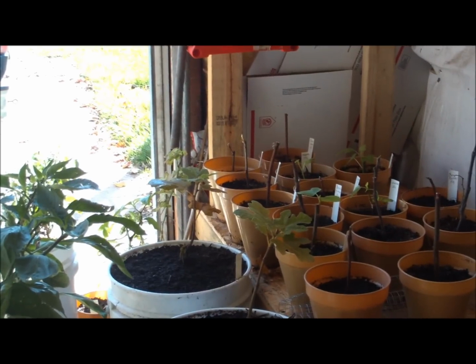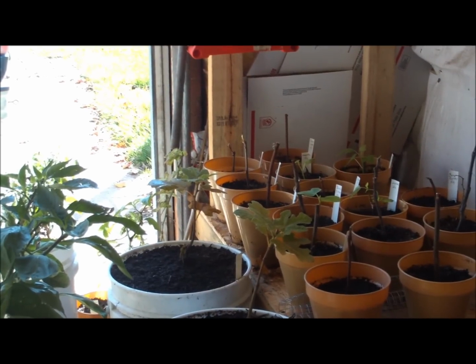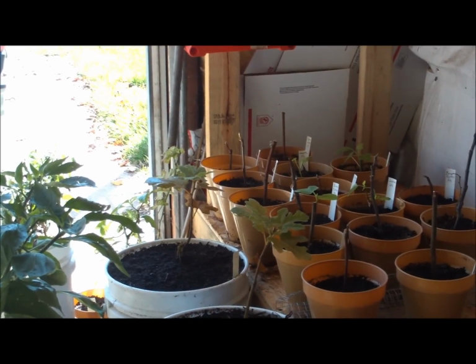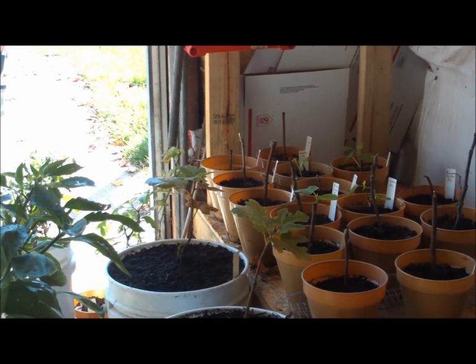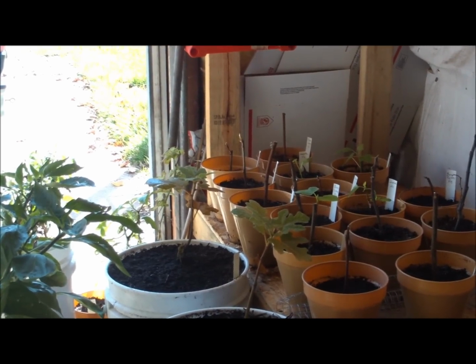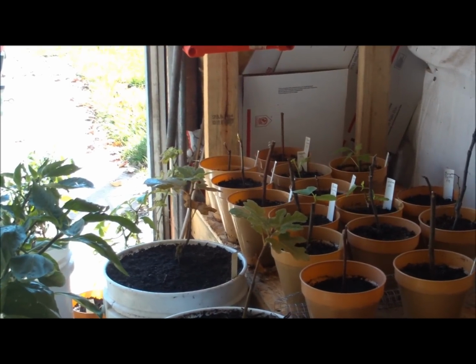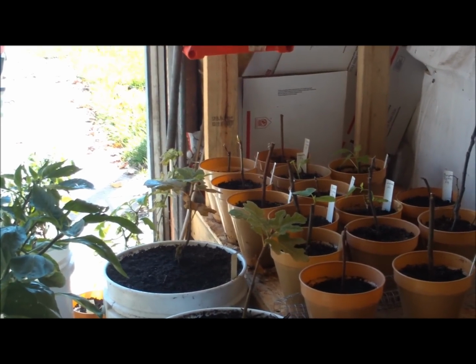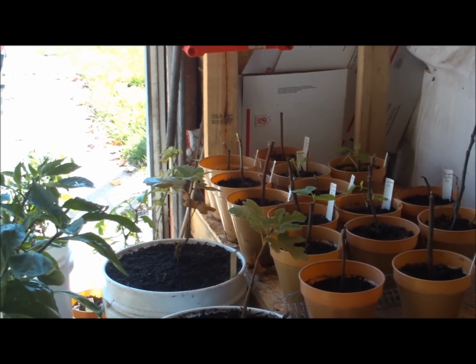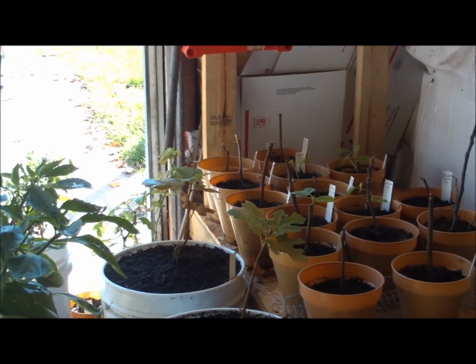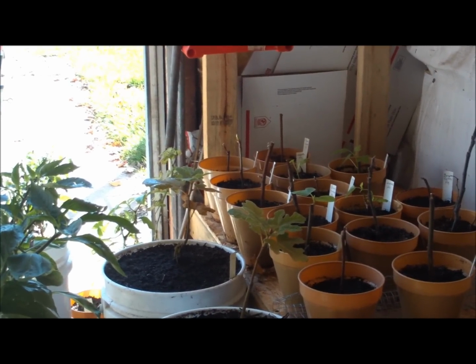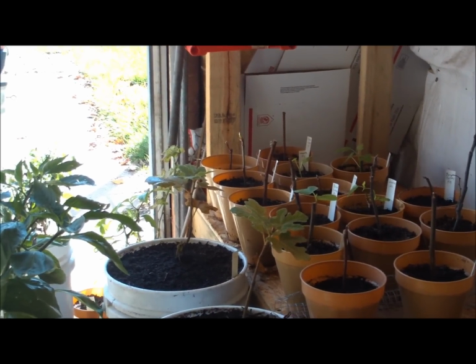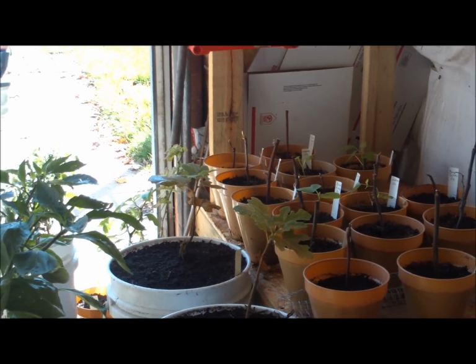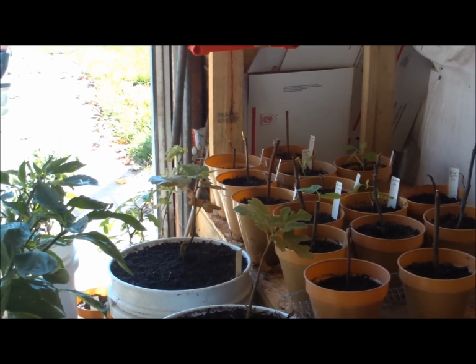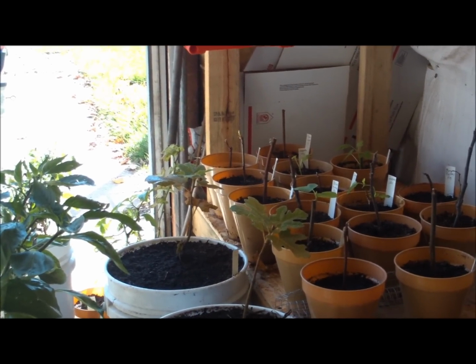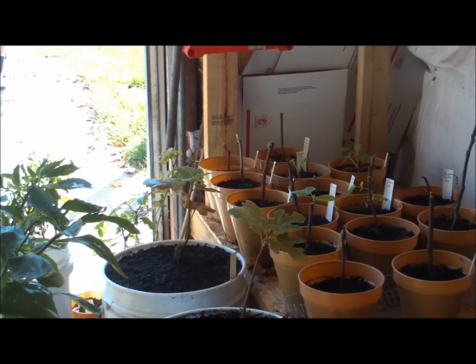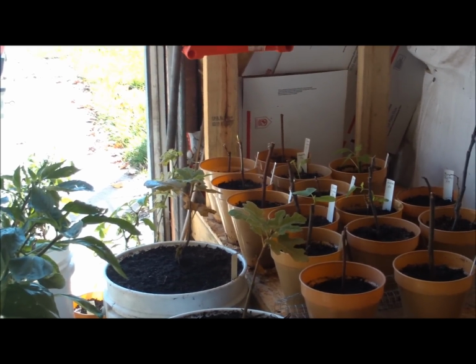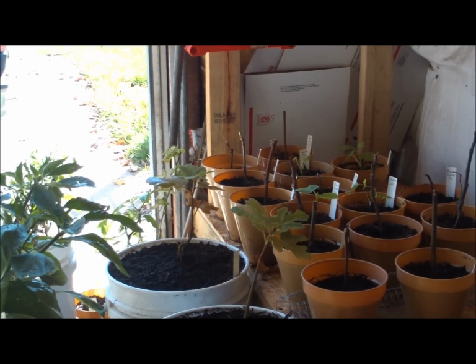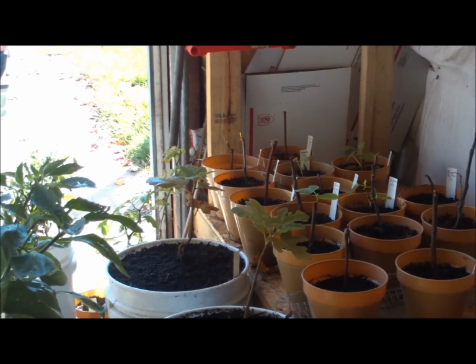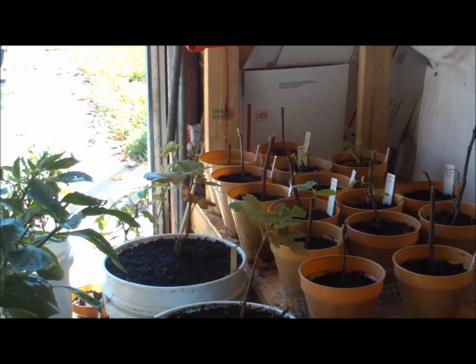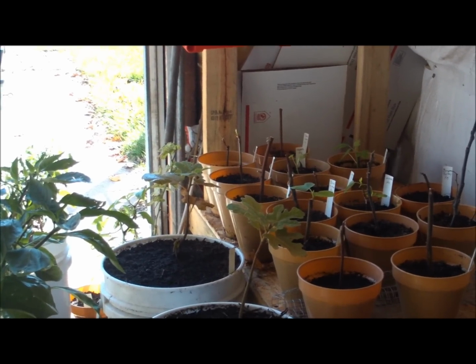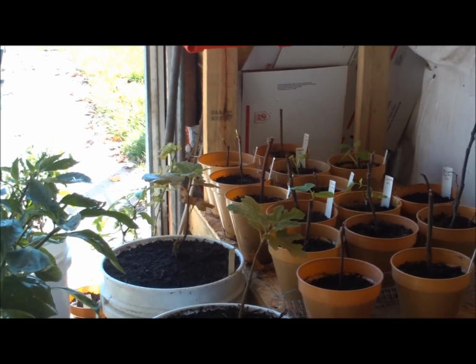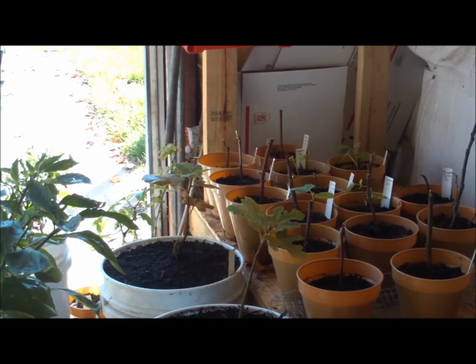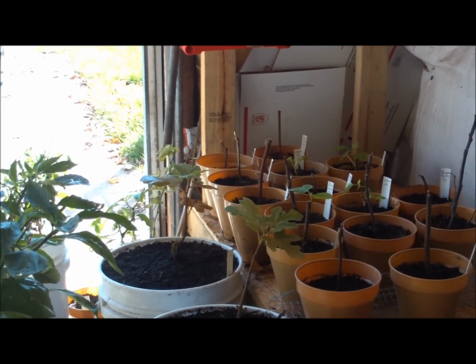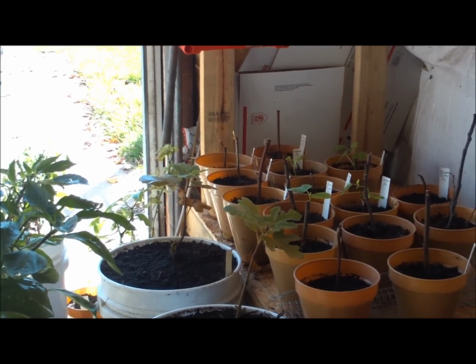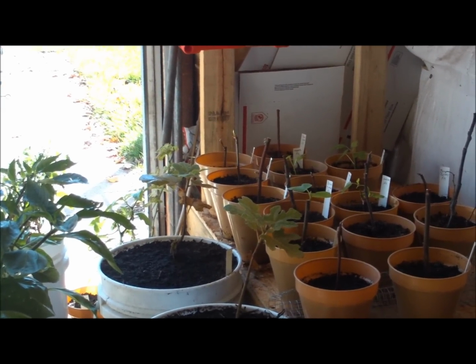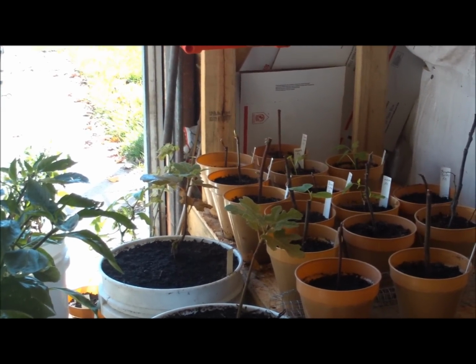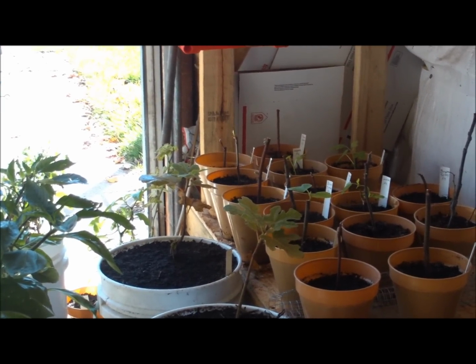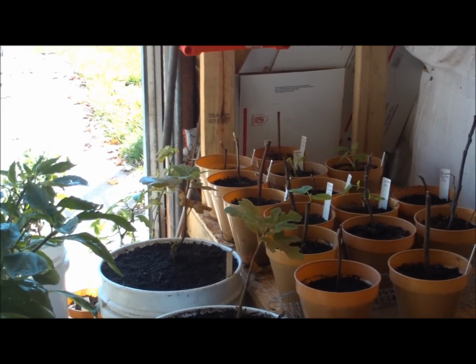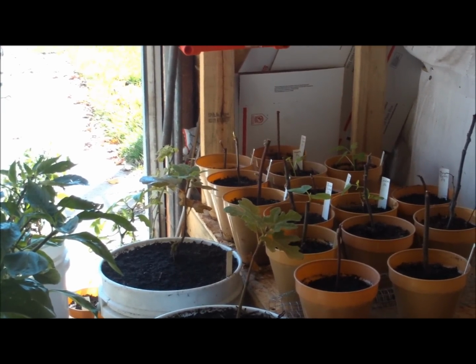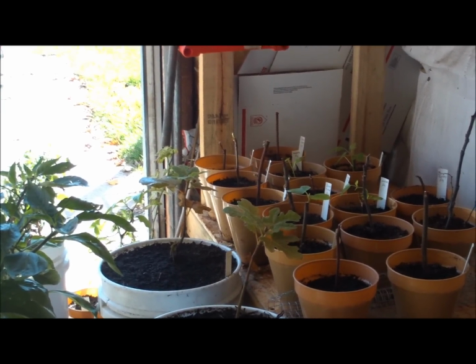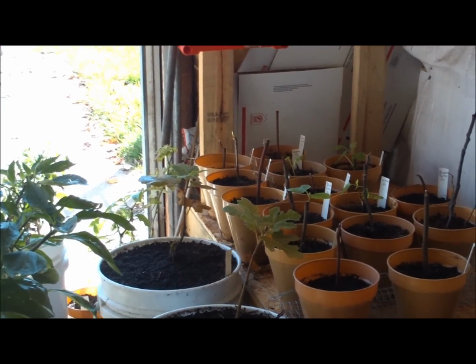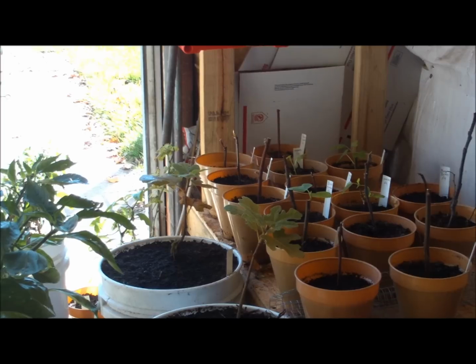Hey guys, this is Jerry, Backyard Homesteader. Just wanted to give you an update on this free Seed Vault giveaway.